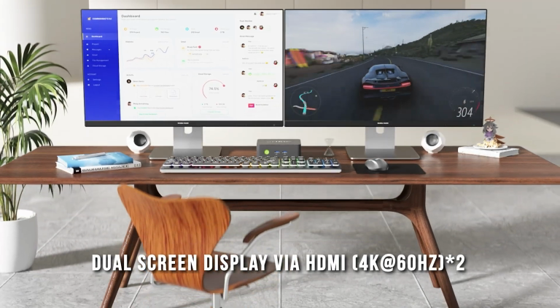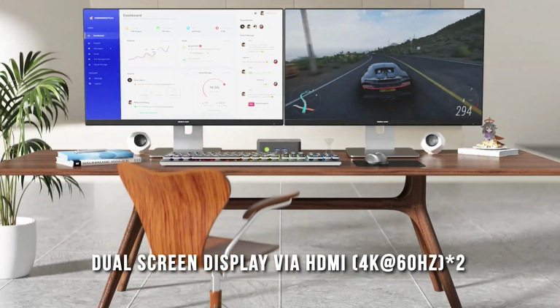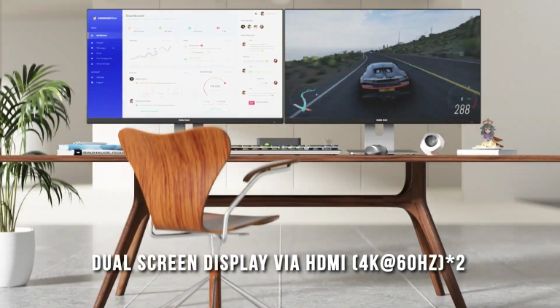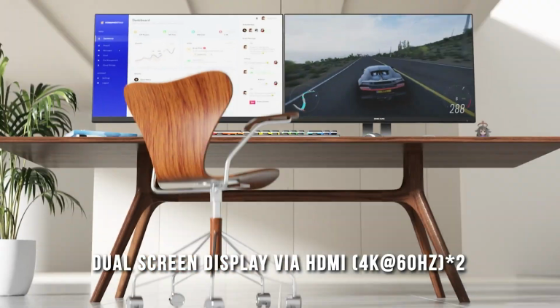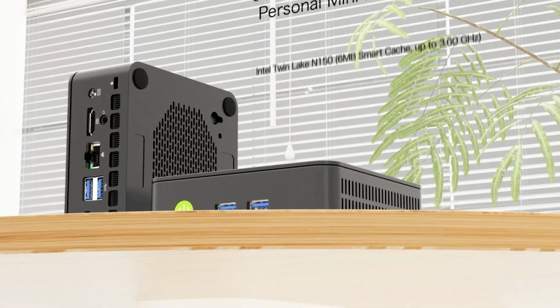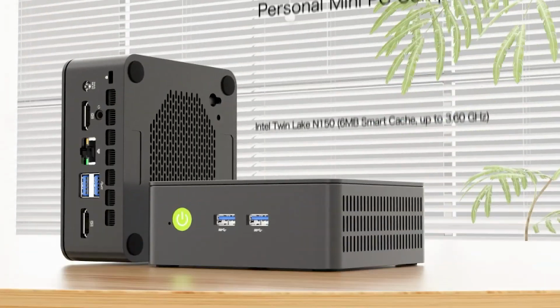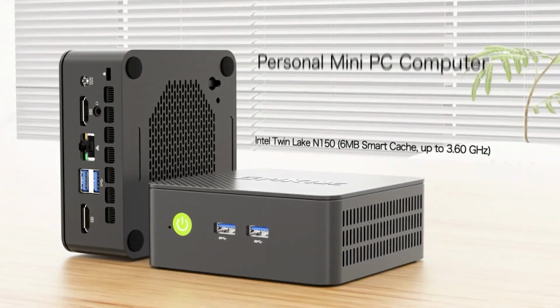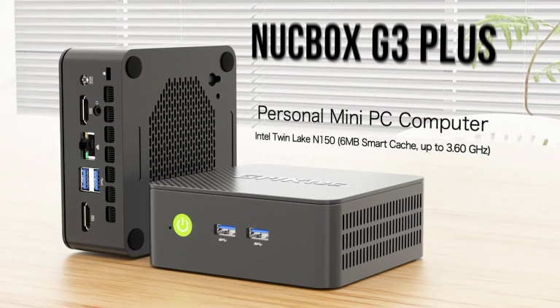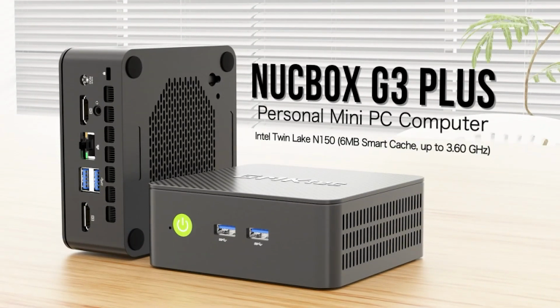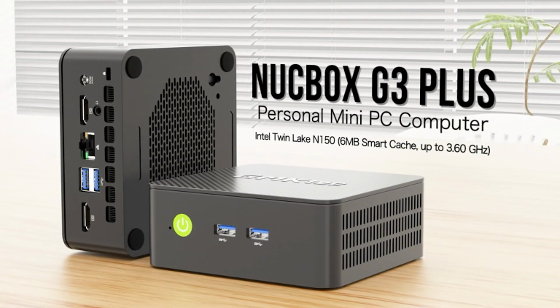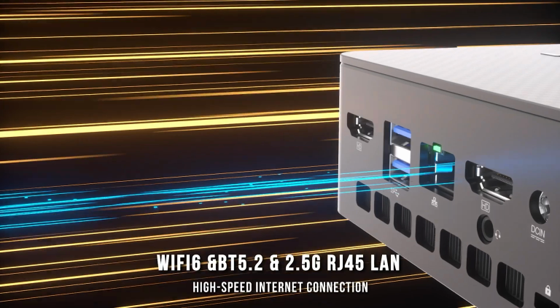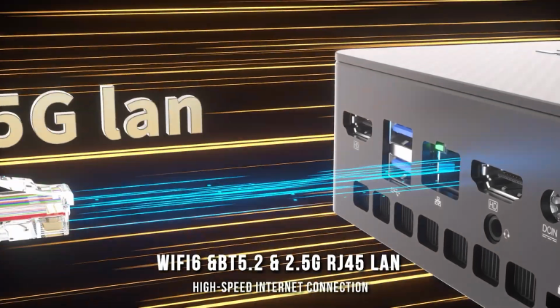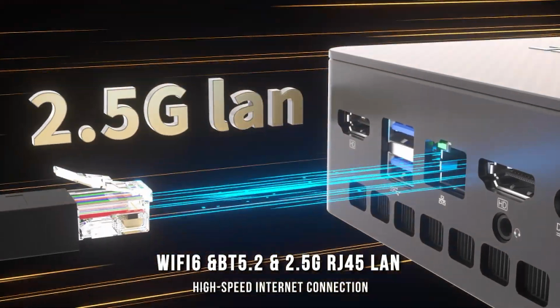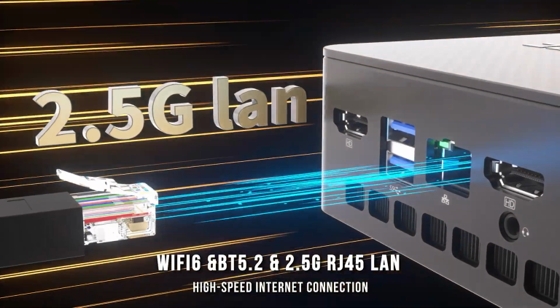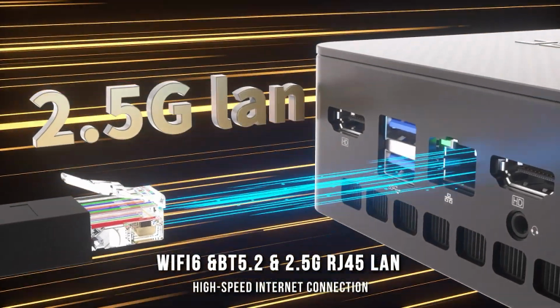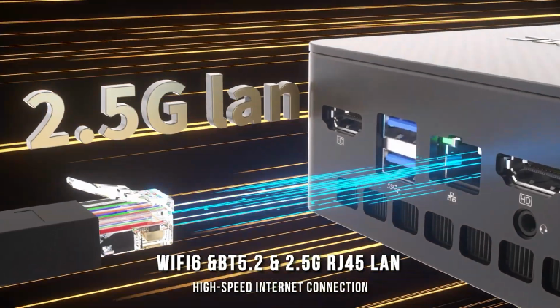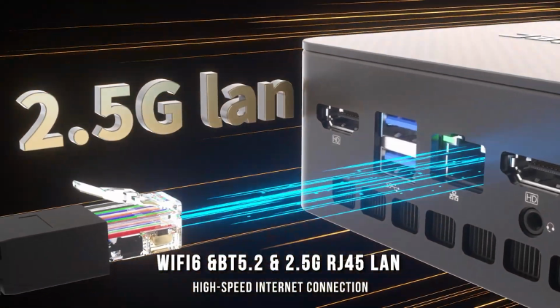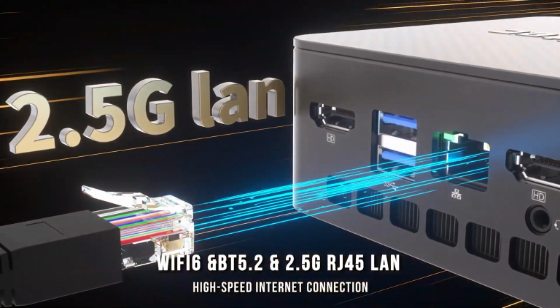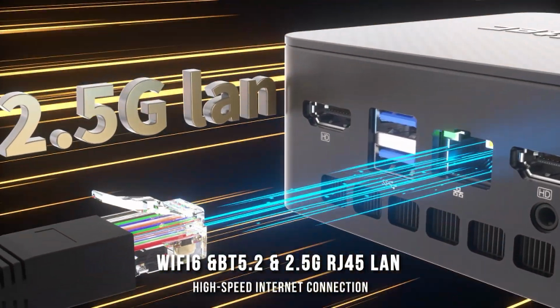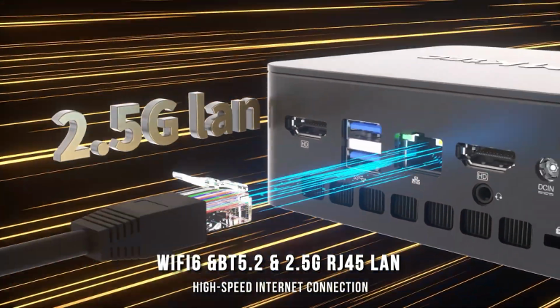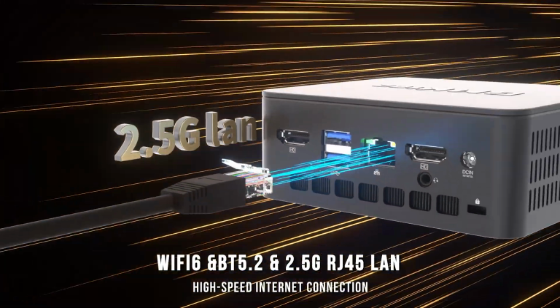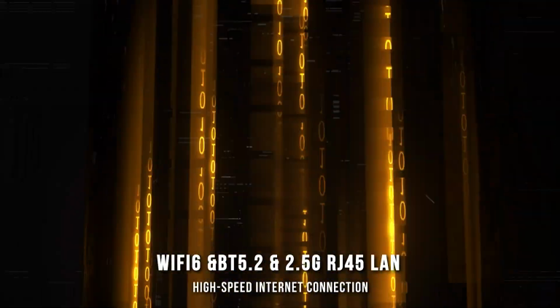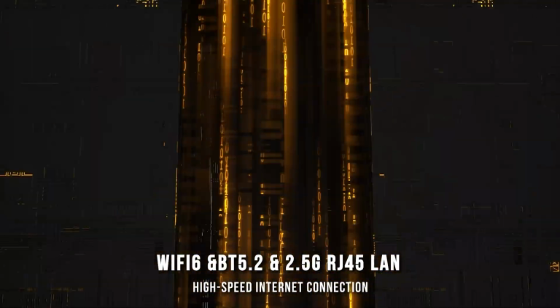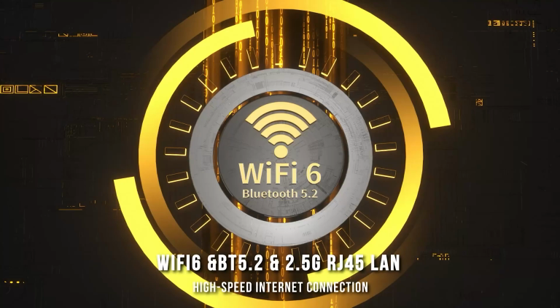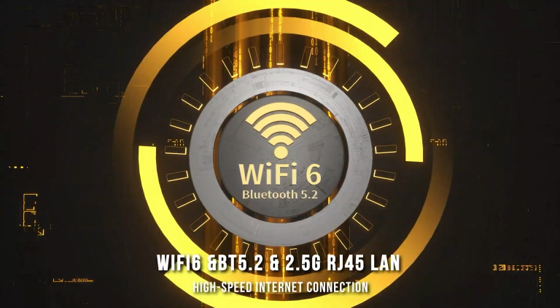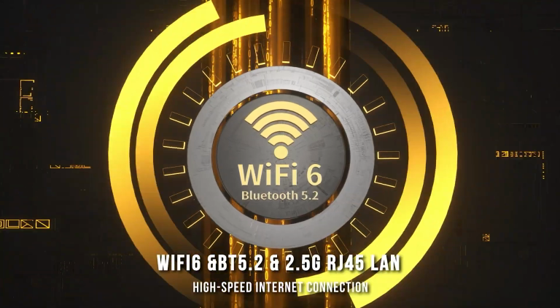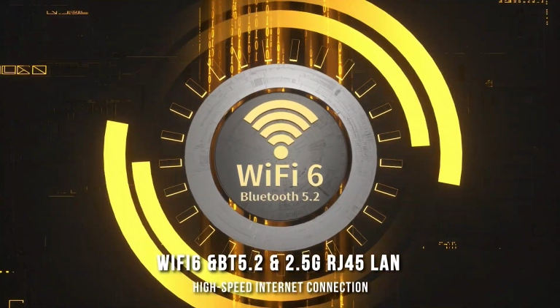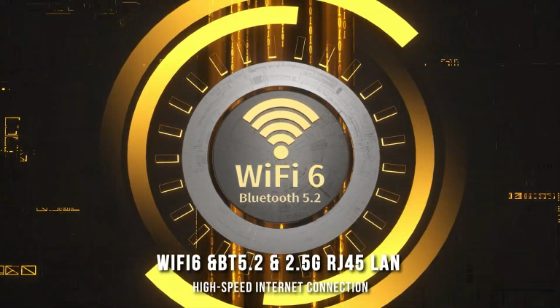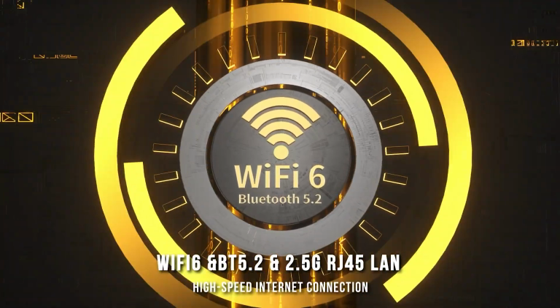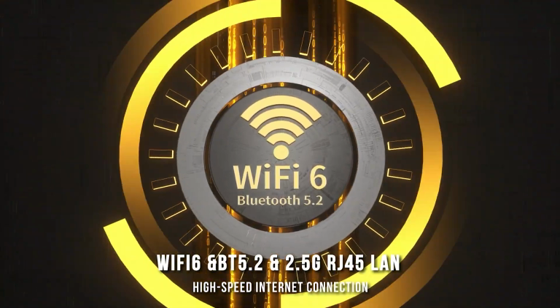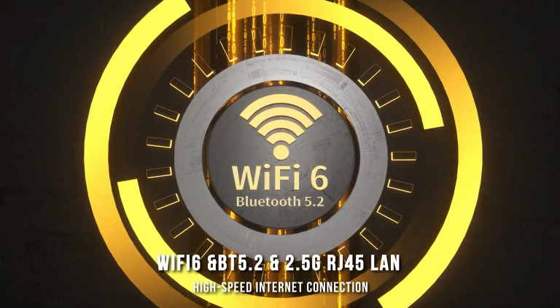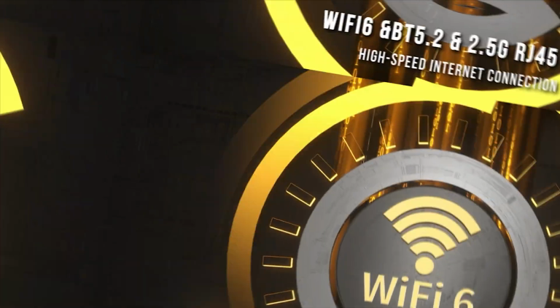Plus, with a one-year warranty and a dedicated after-sales team, you can trust that this mini PC will be a reliable addition to your setup.